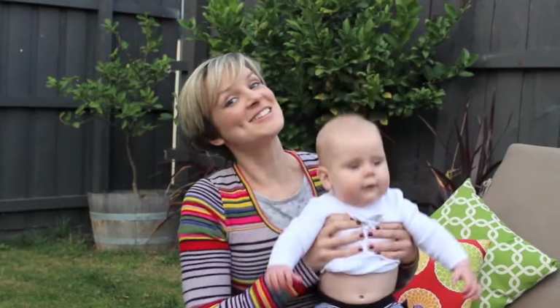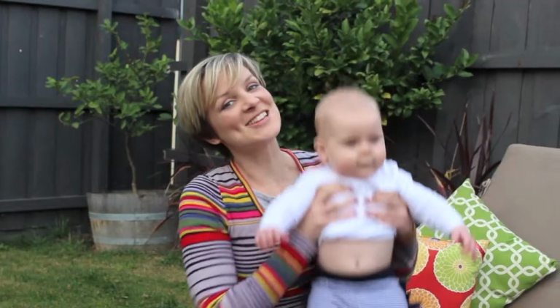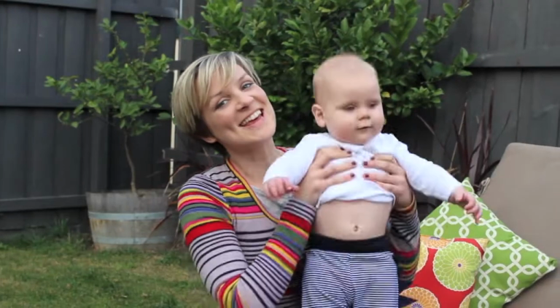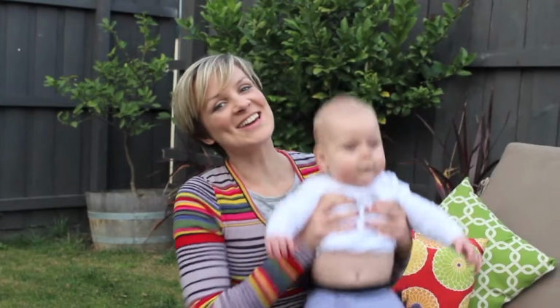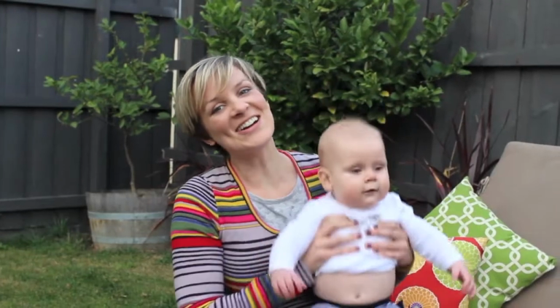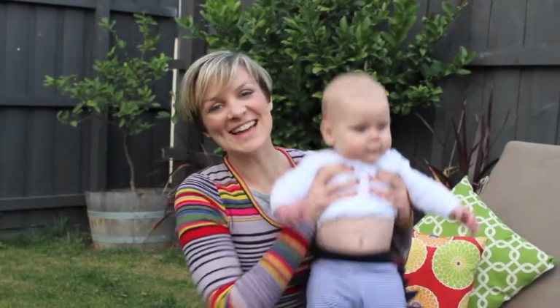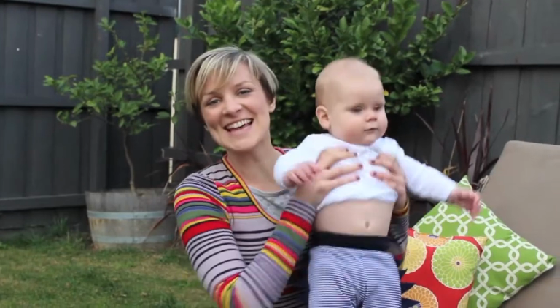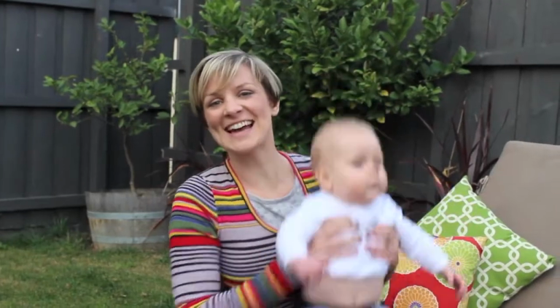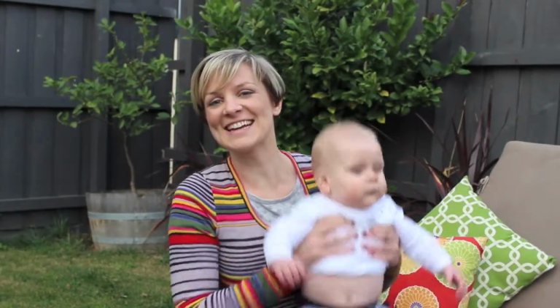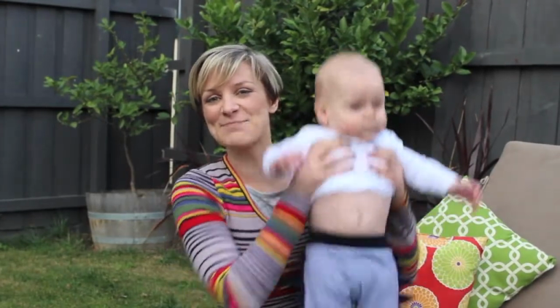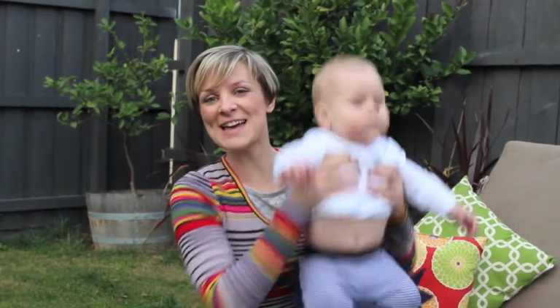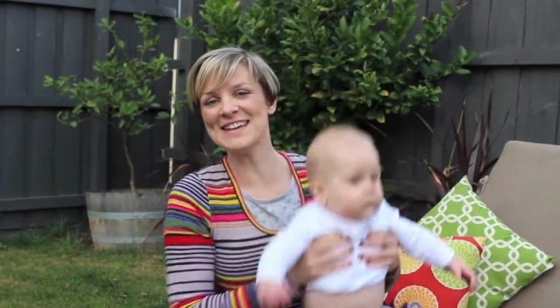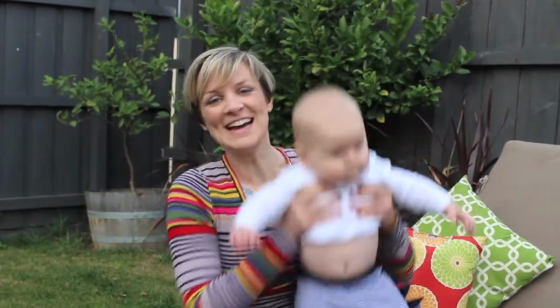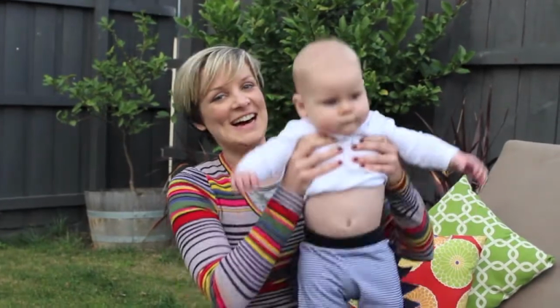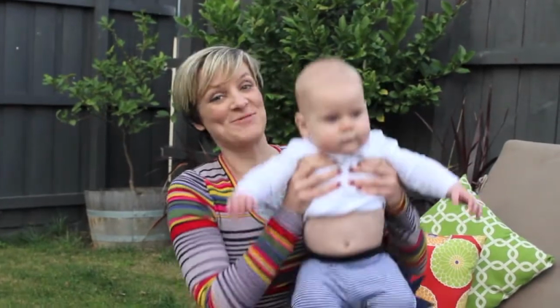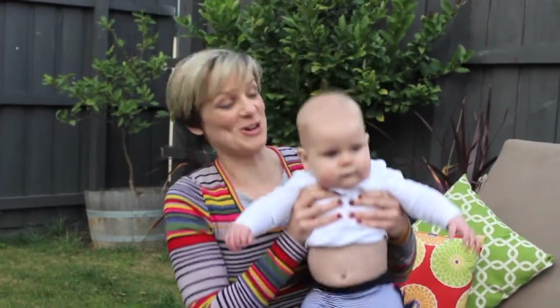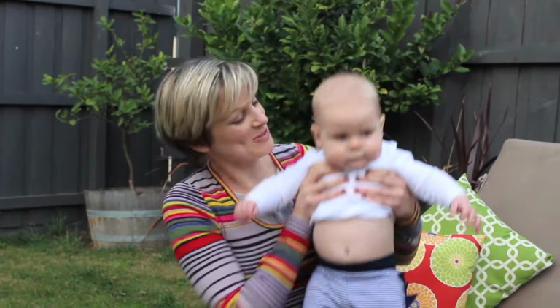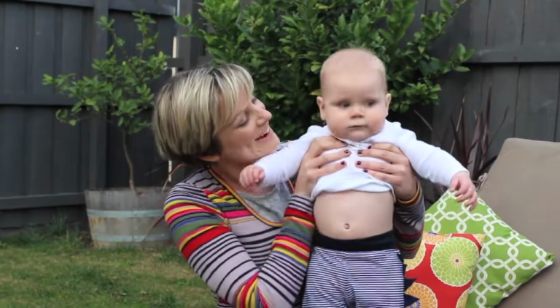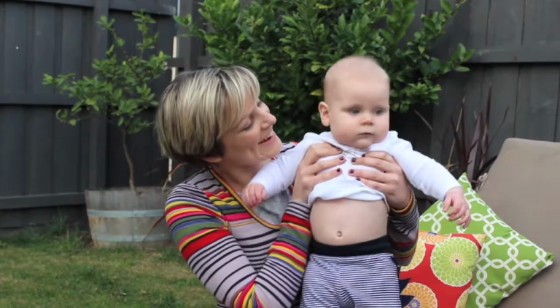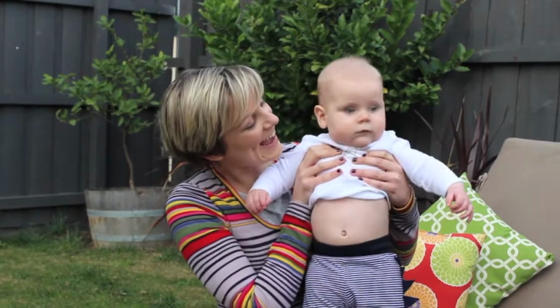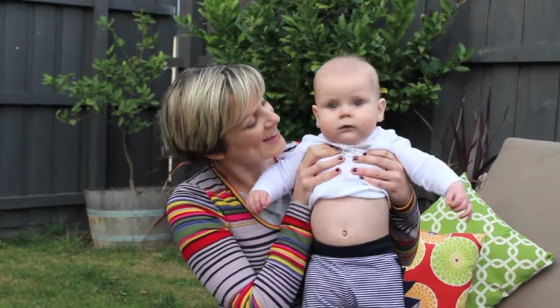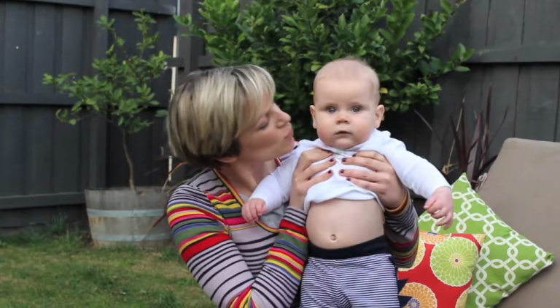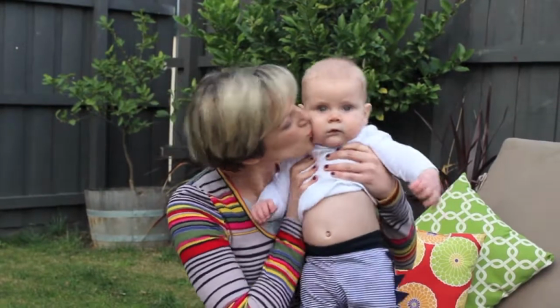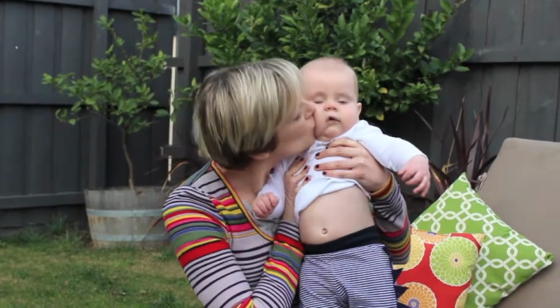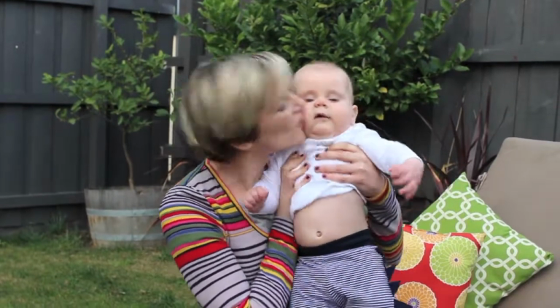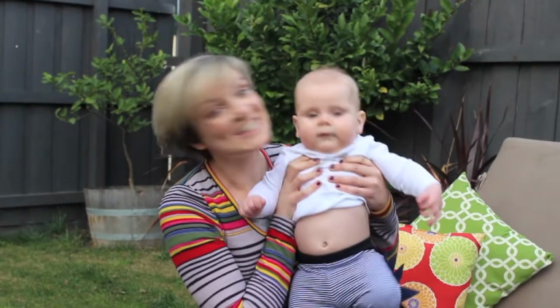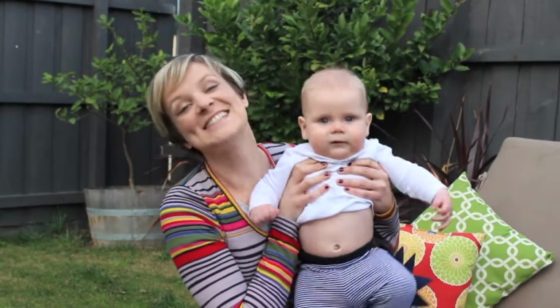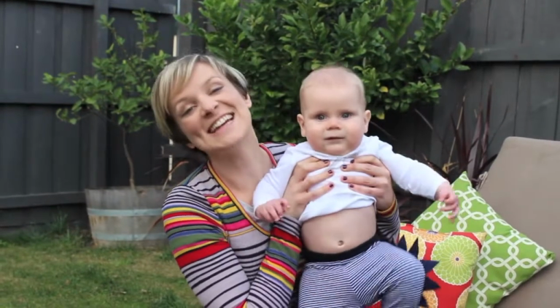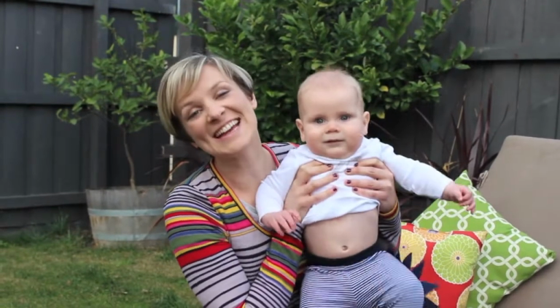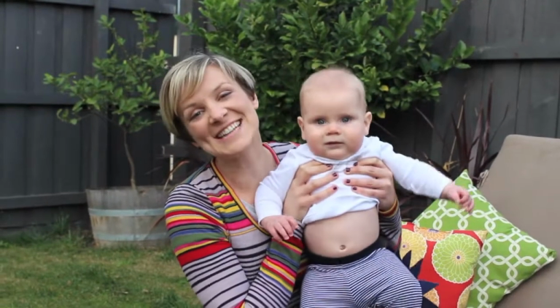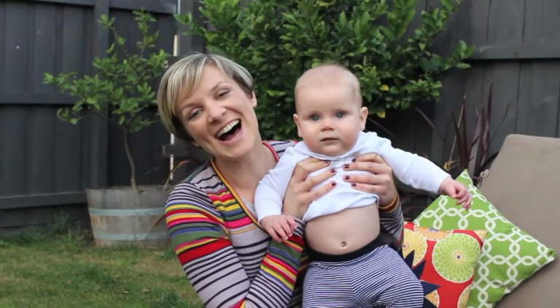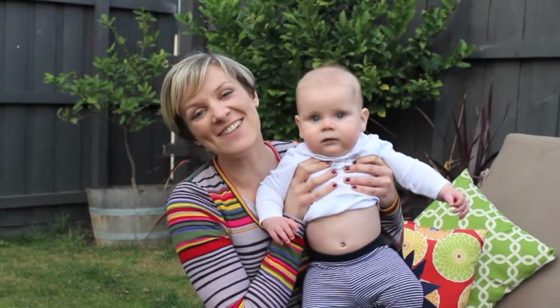So there you go, that's how to kiss a baby. I've got a good one here. See you next time!